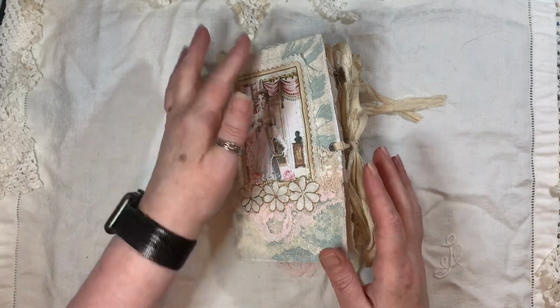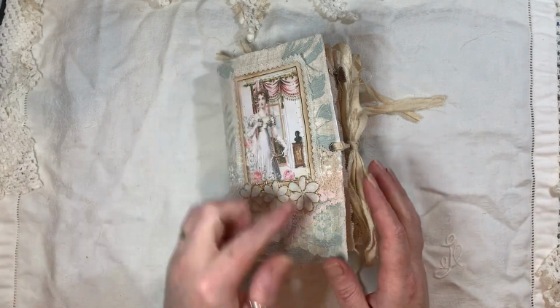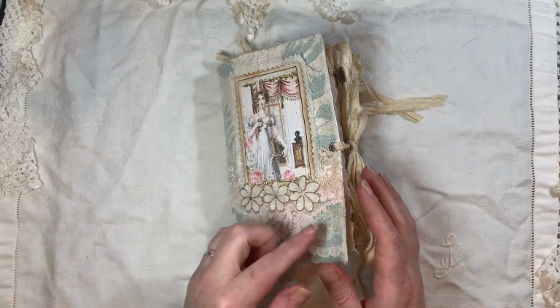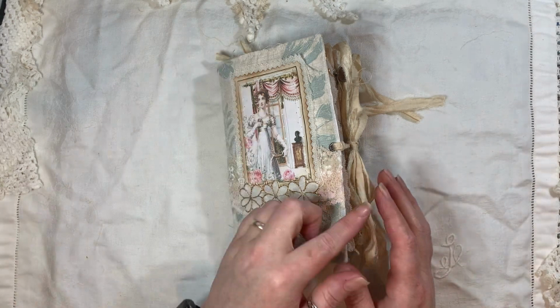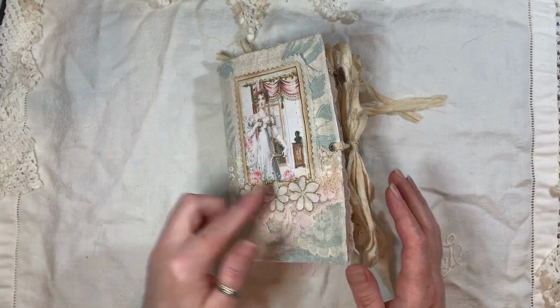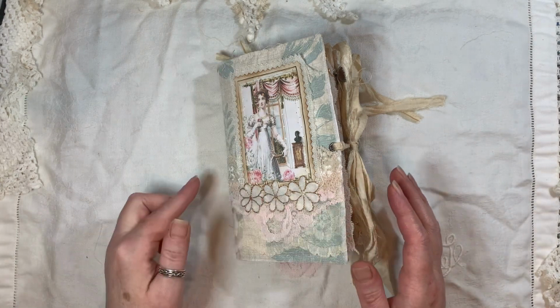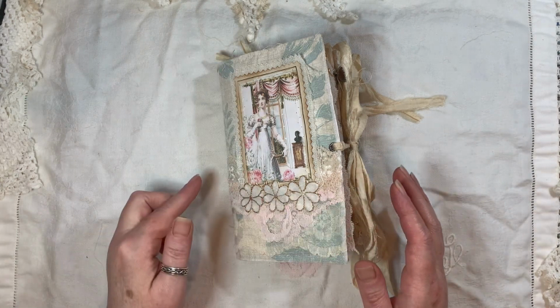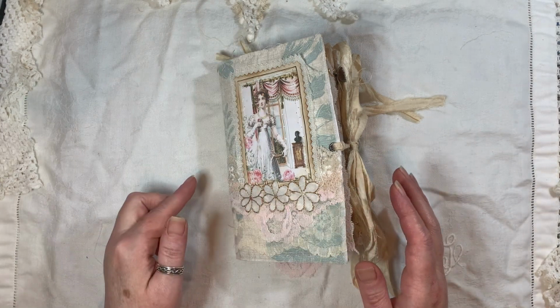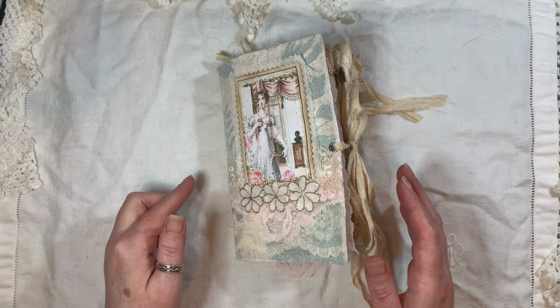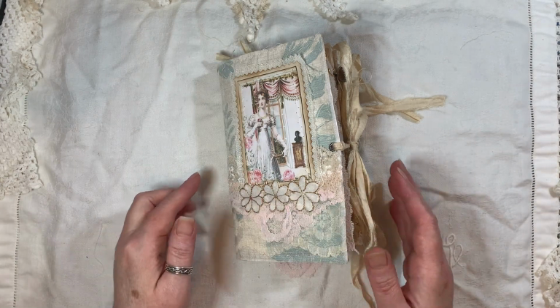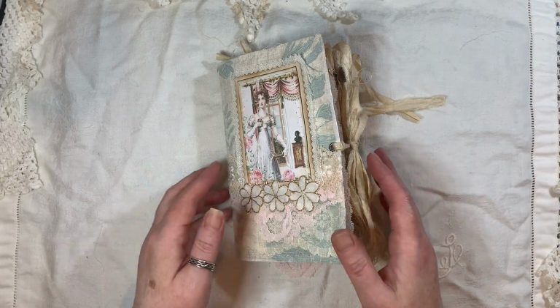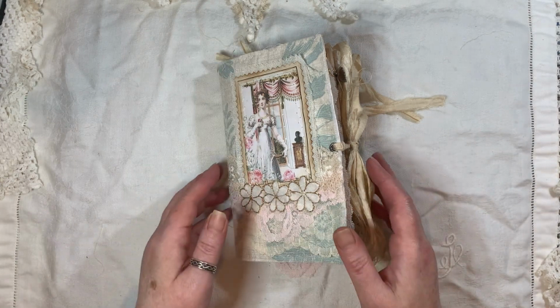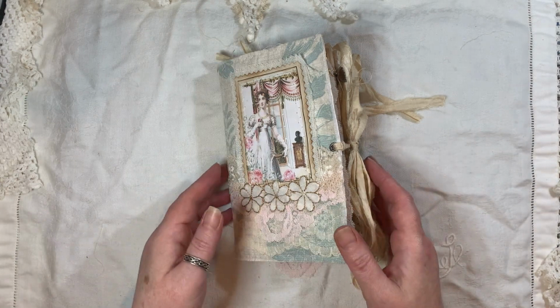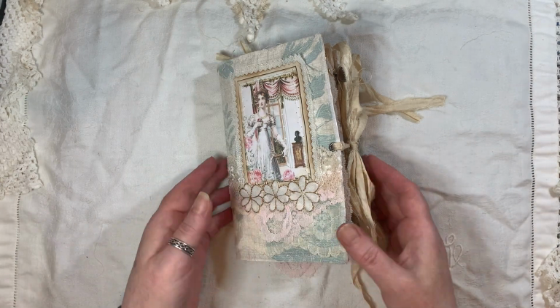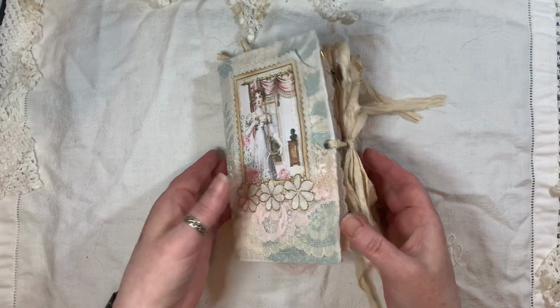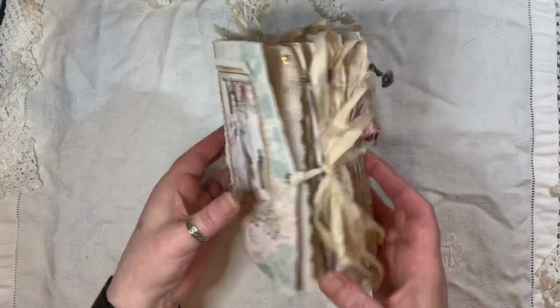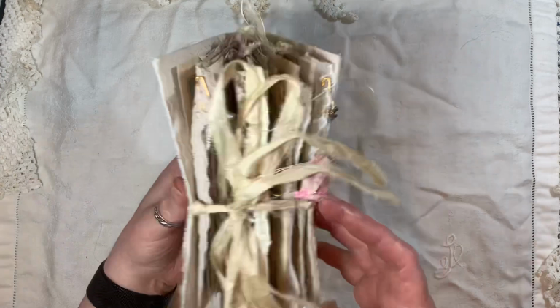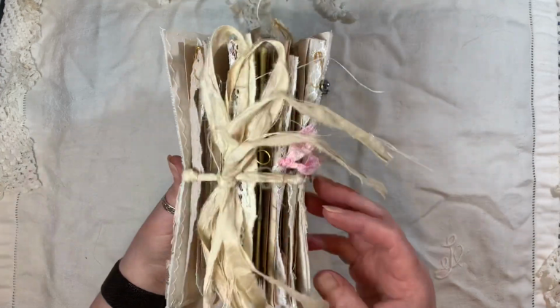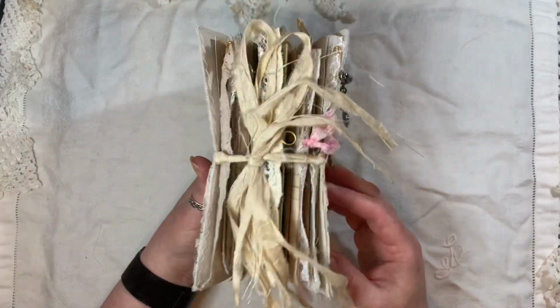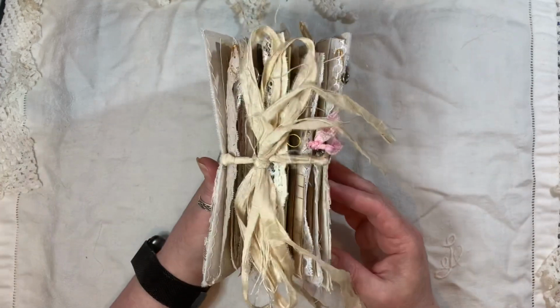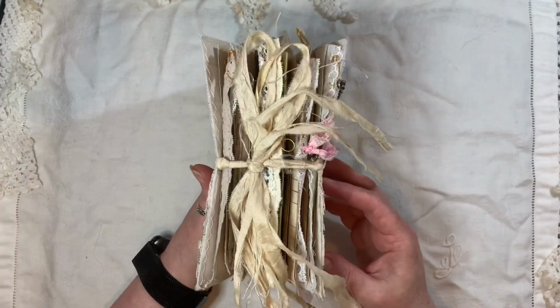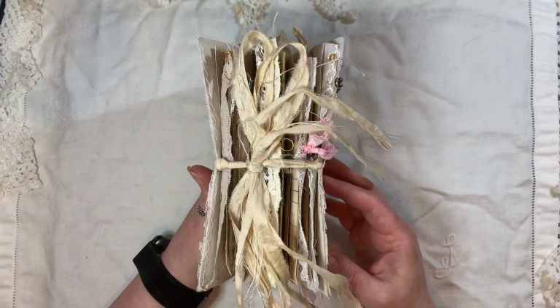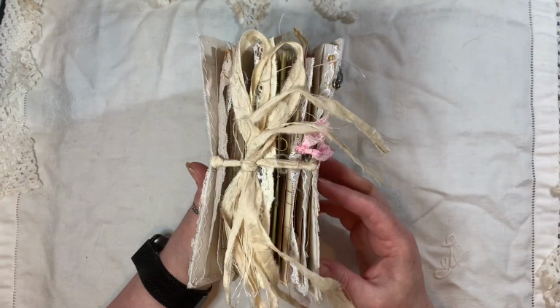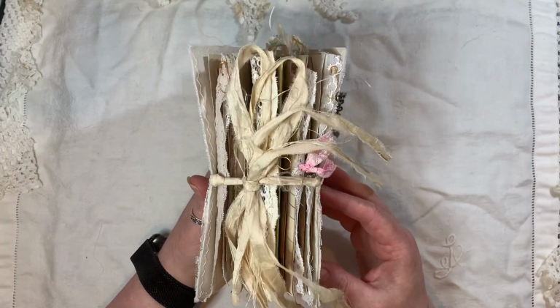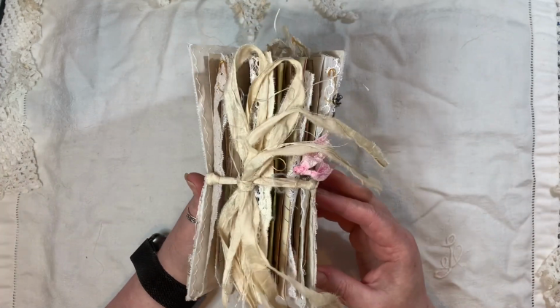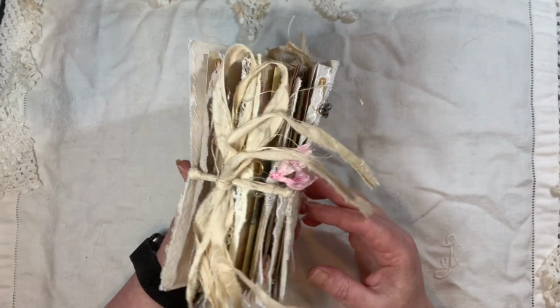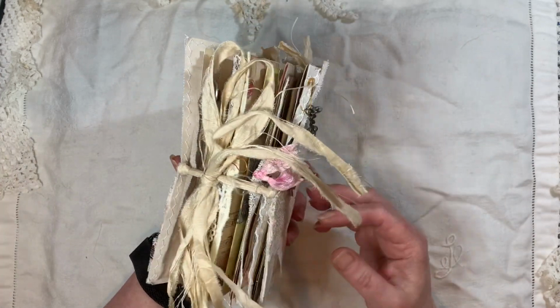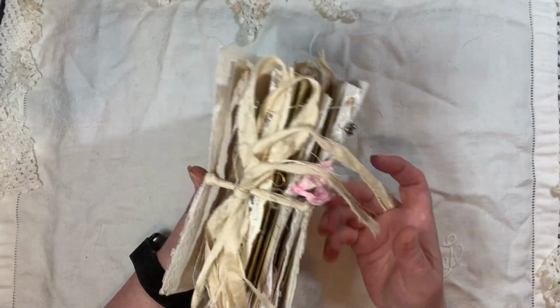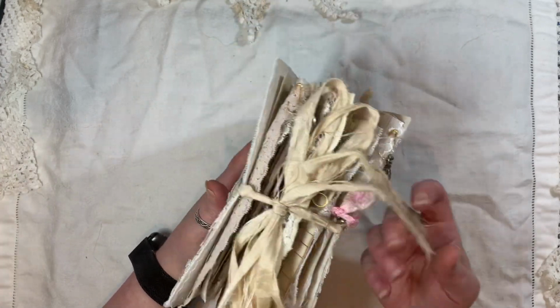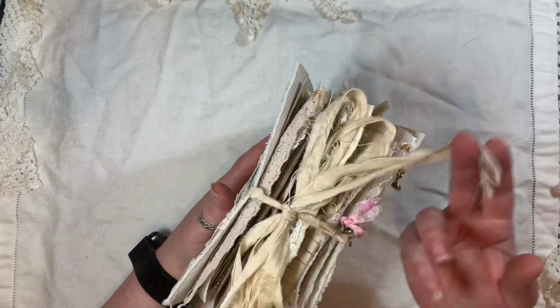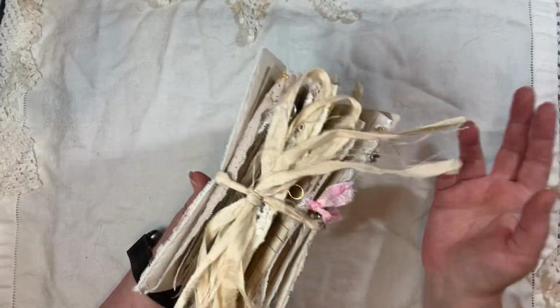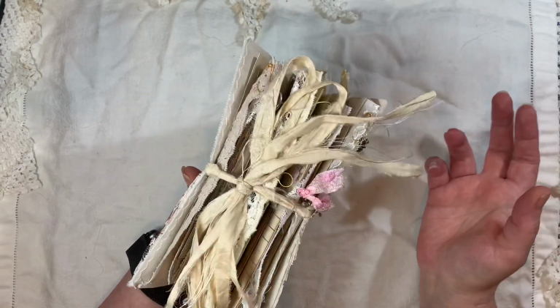The journal is seven and a half by four and three quarters. It has one signature, 60 pages front and back. And I went to town on this.